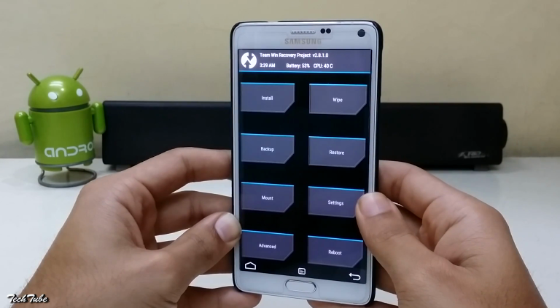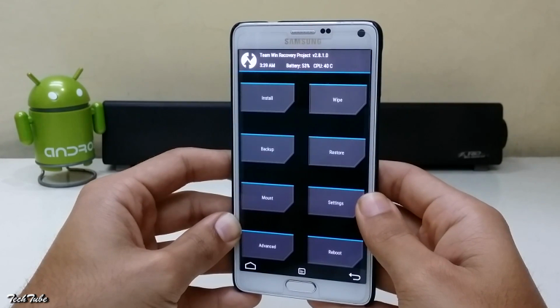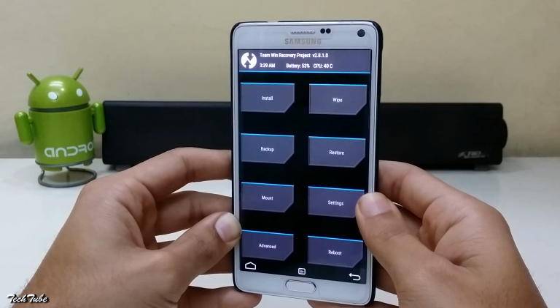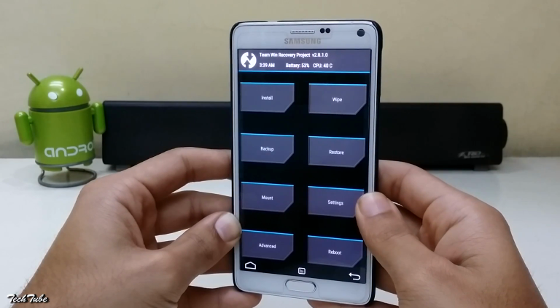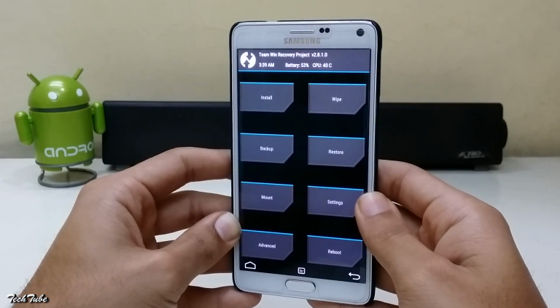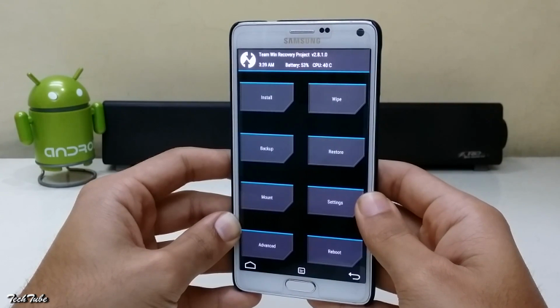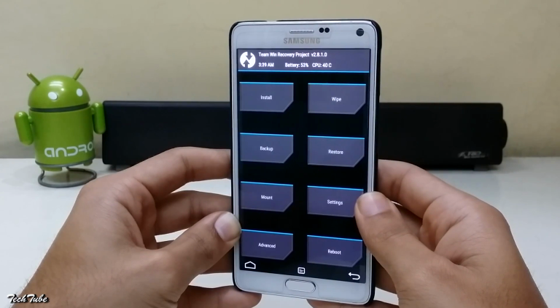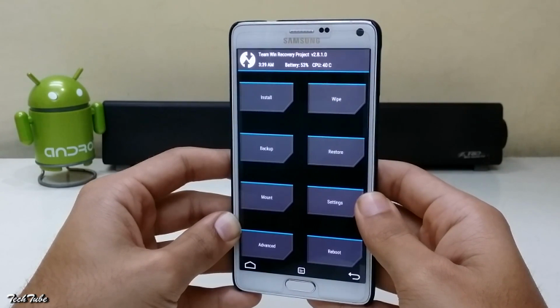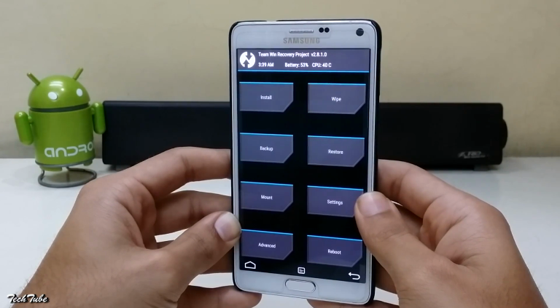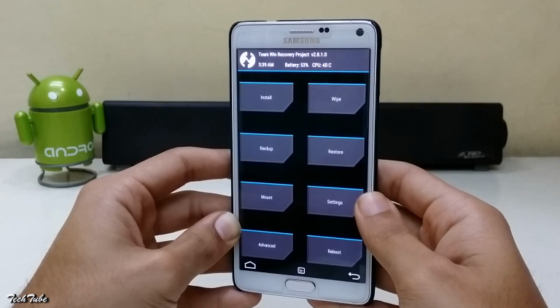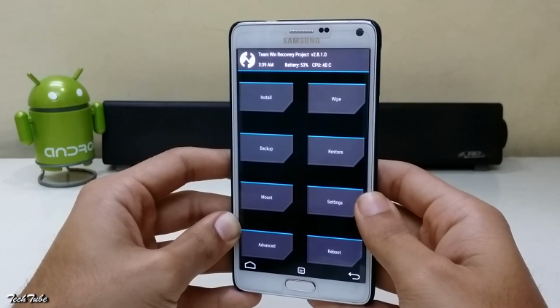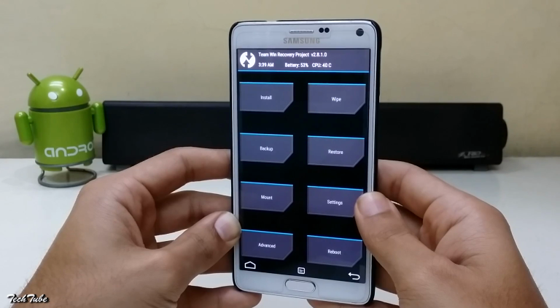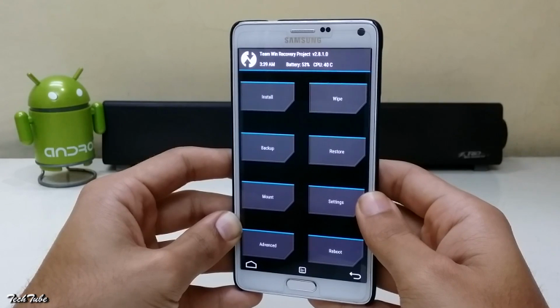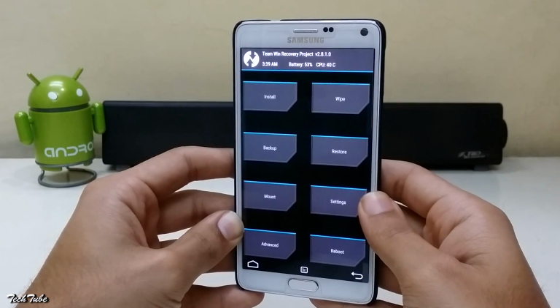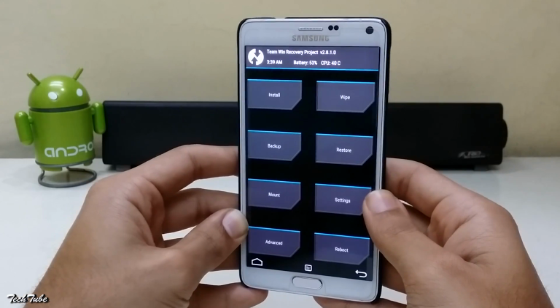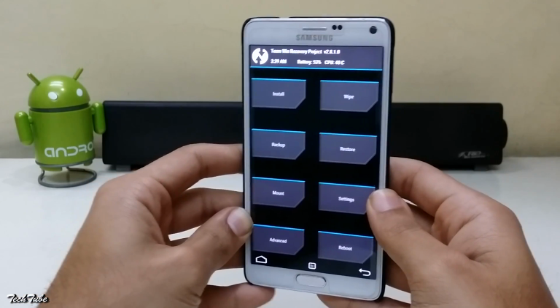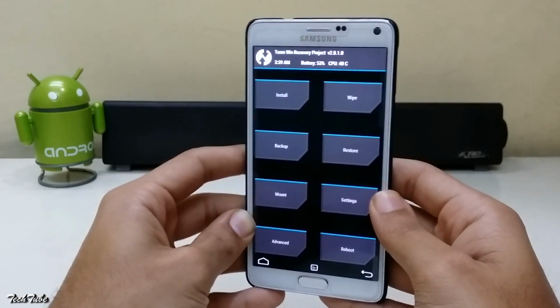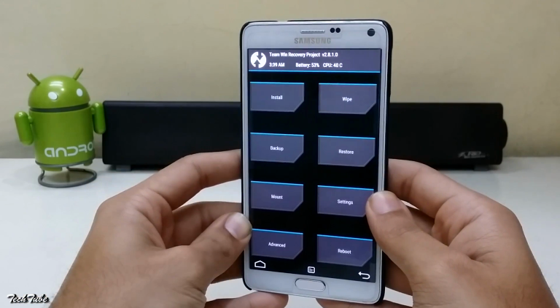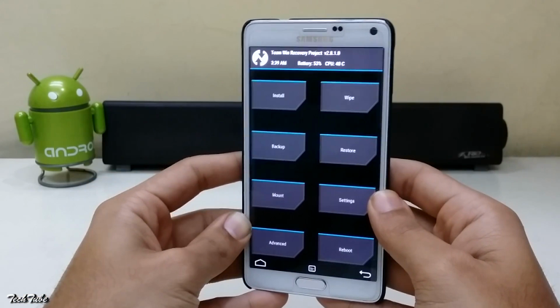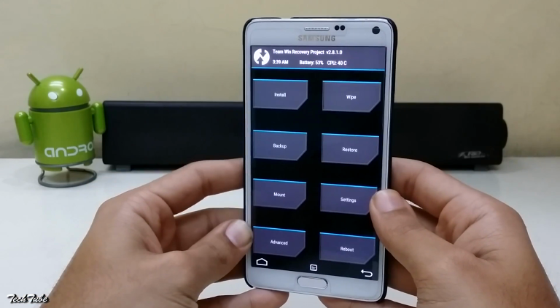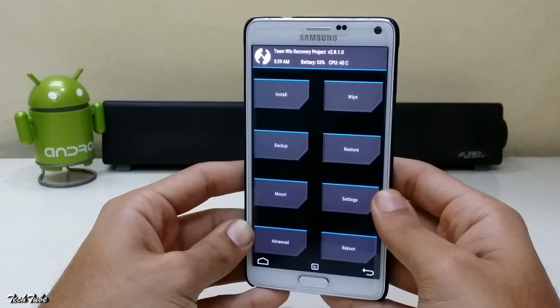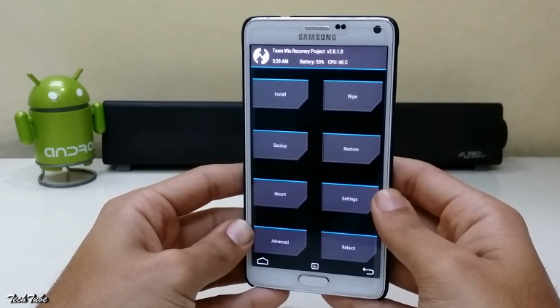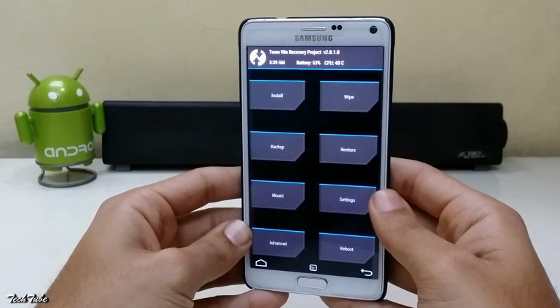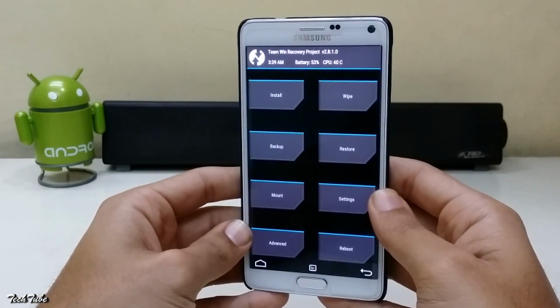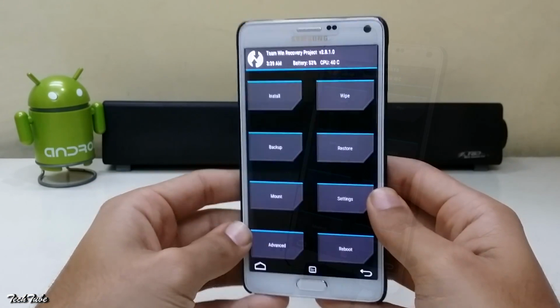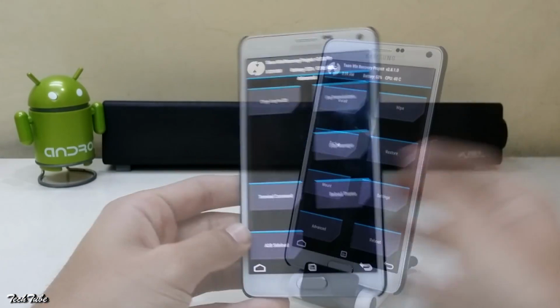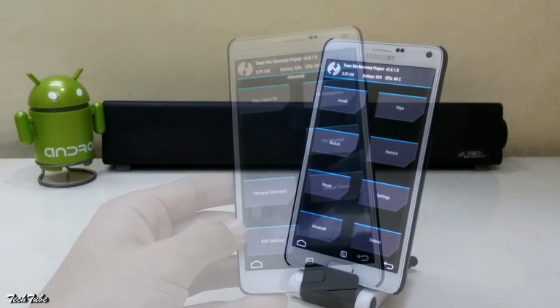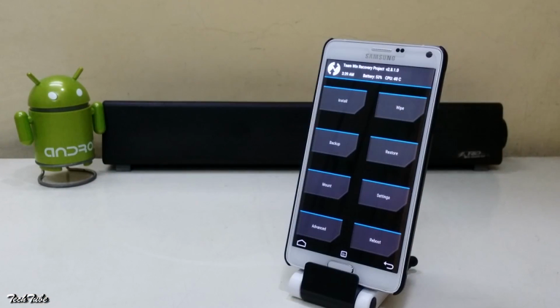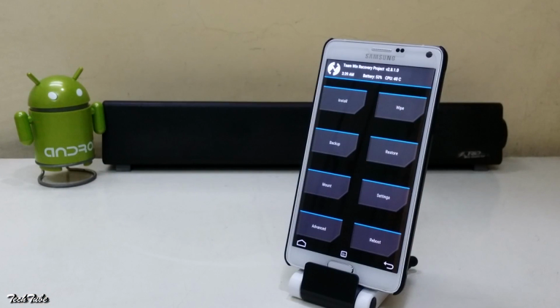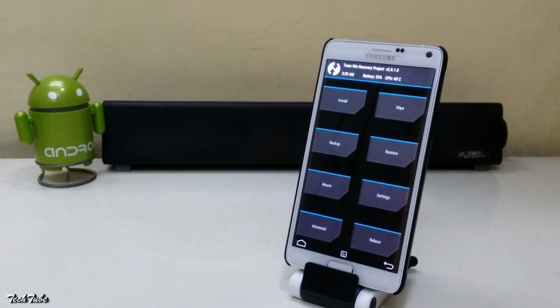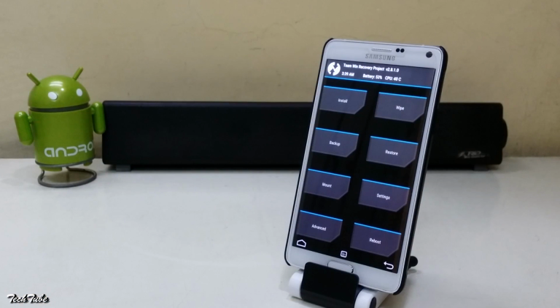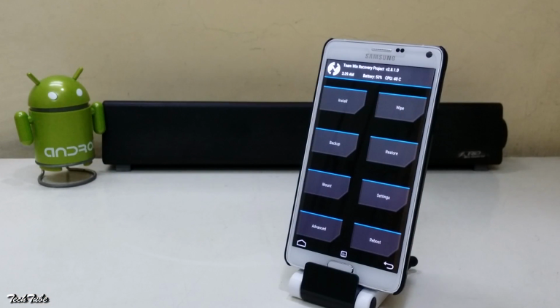Download the ROM and the bootloader from the links in the description box below, and then save them into your SD card.